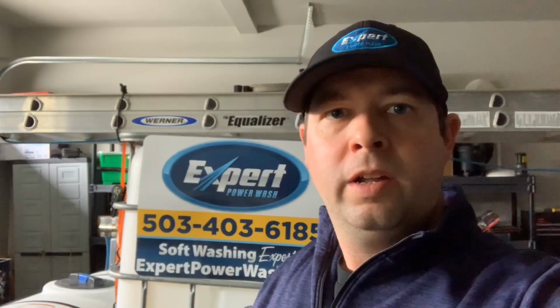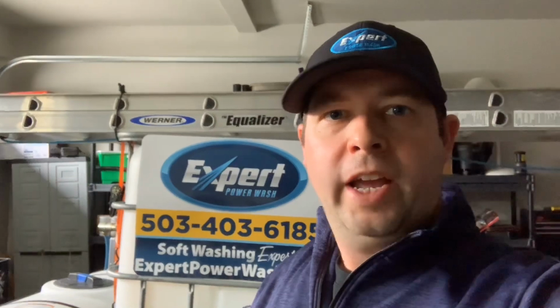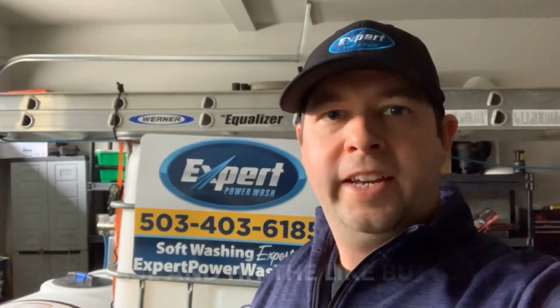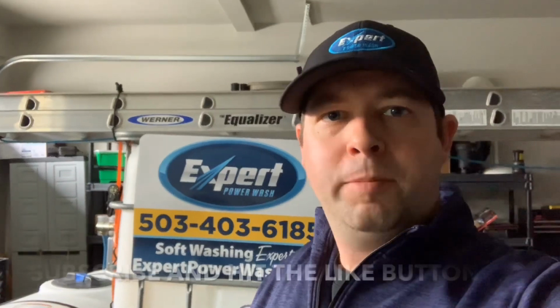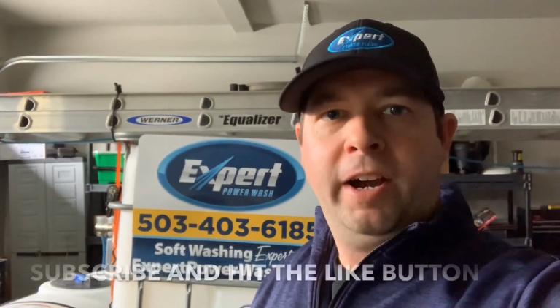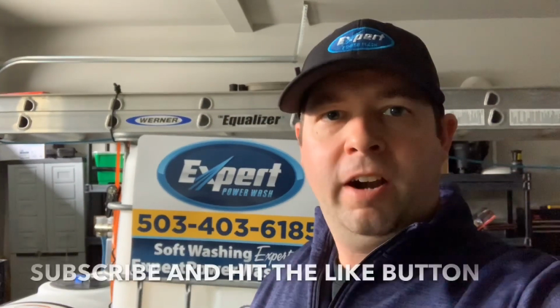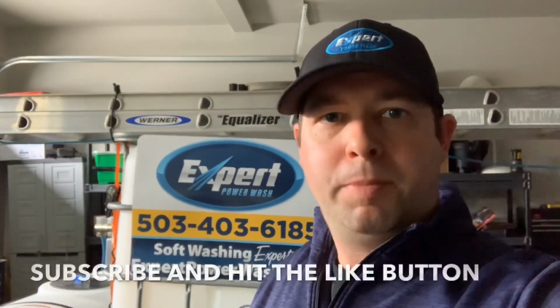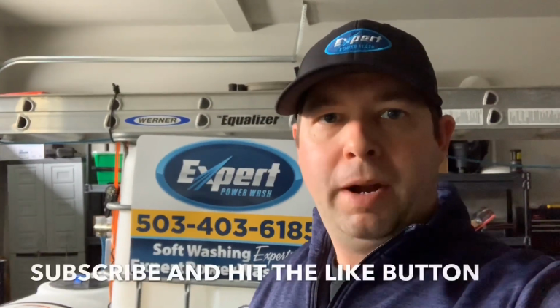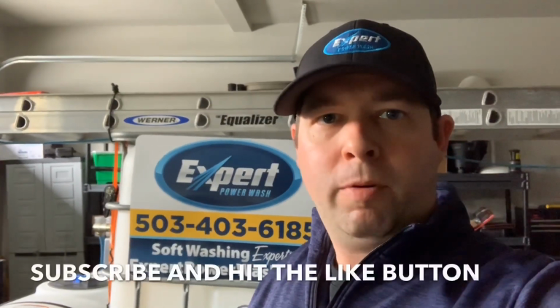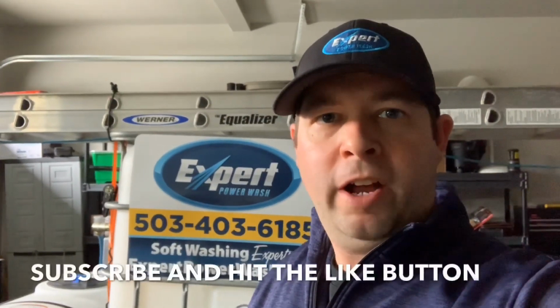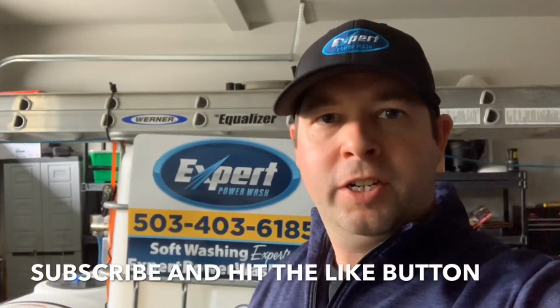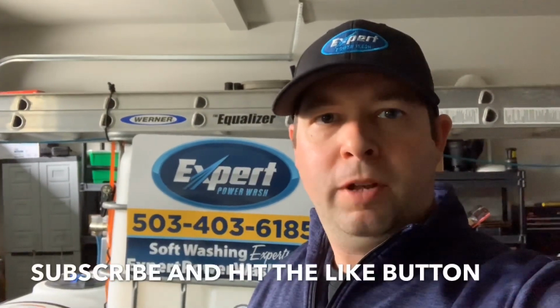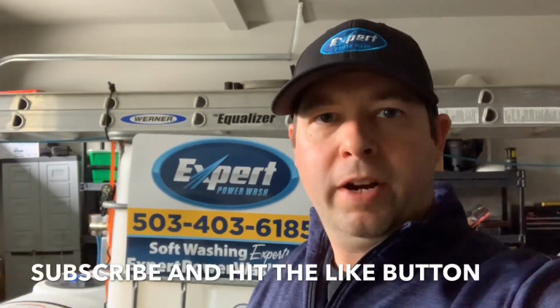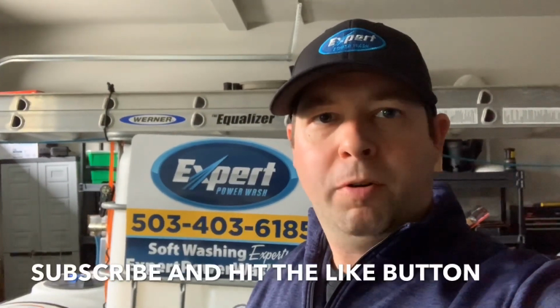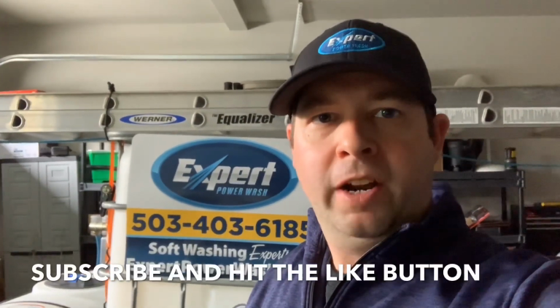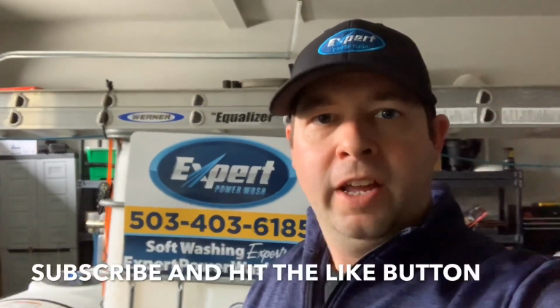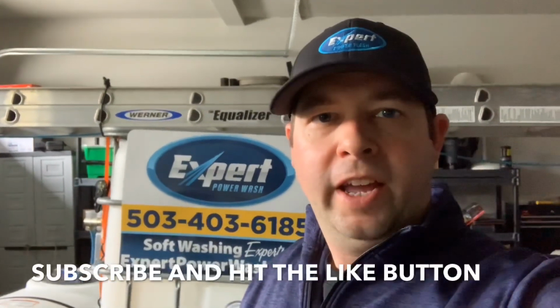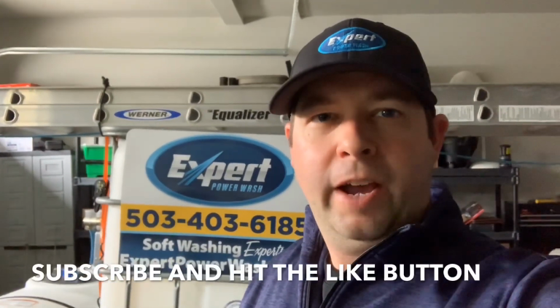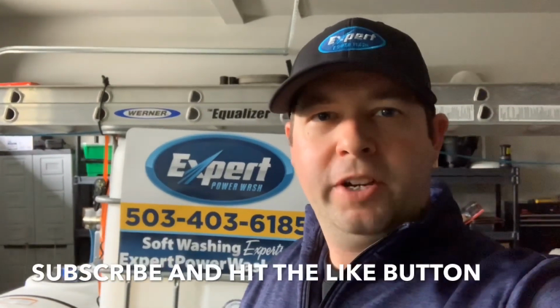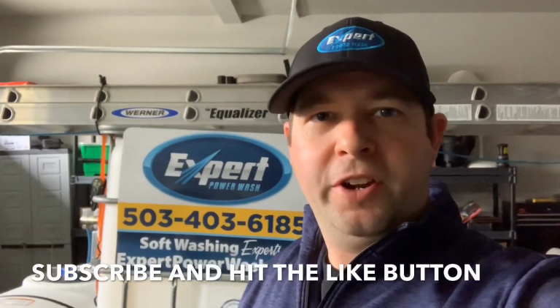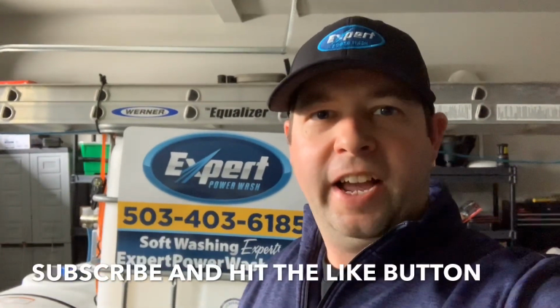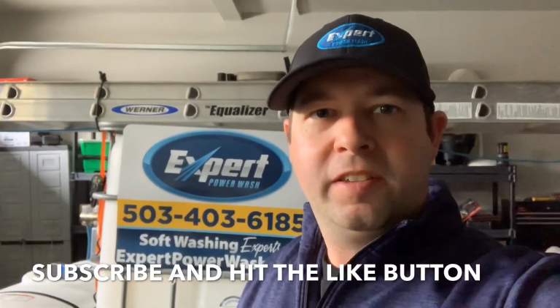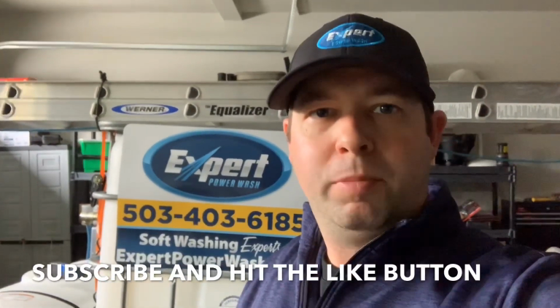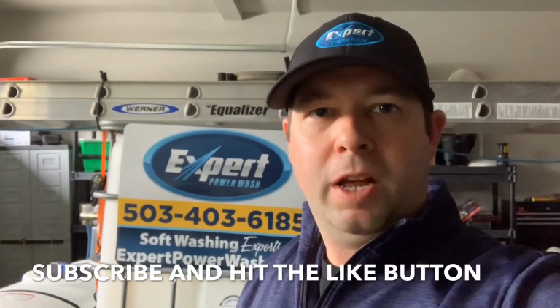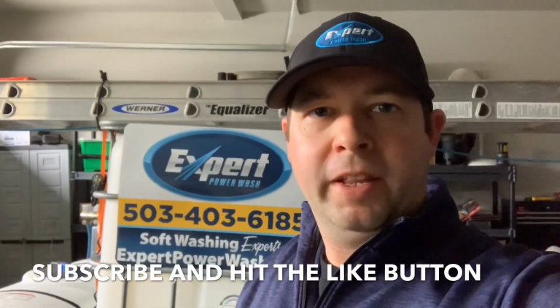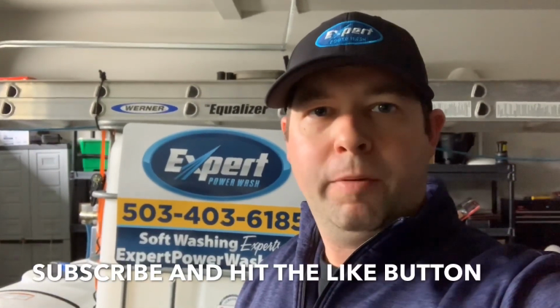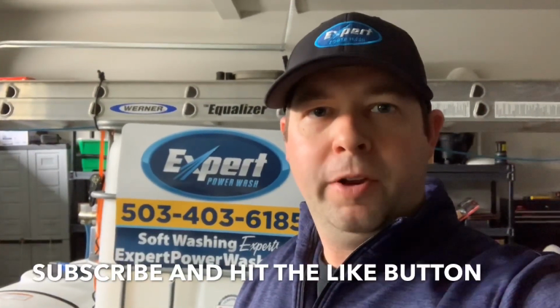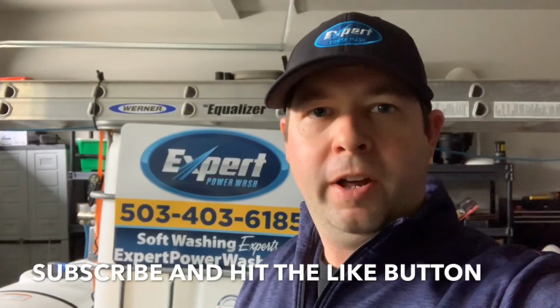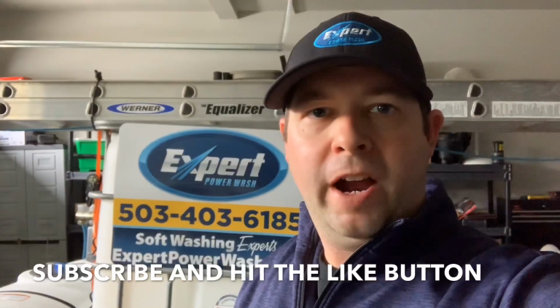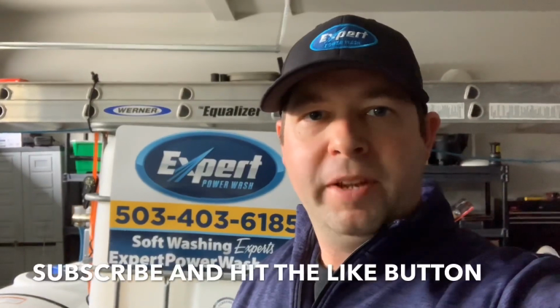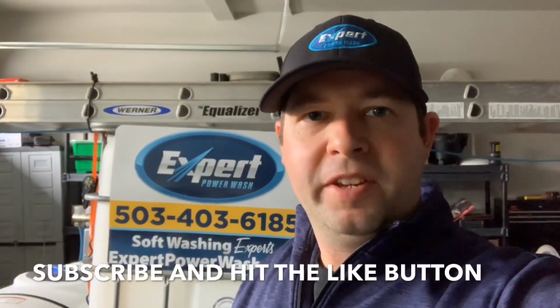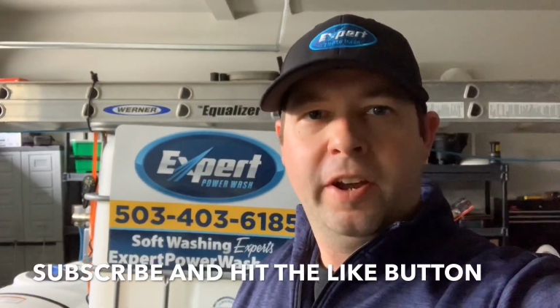Hey, Tim Cray here, Expert Power Wash from Milwaukee, Oregon. I wanted to show you guys some plumbing that we're doing on our IBC tote.